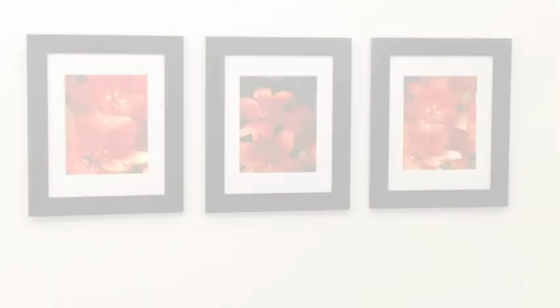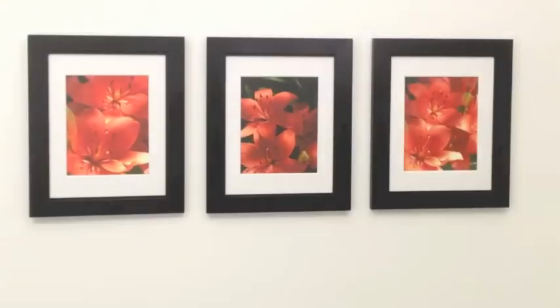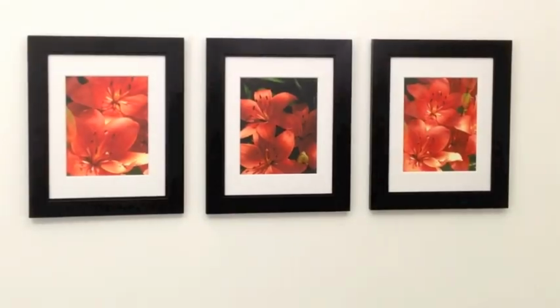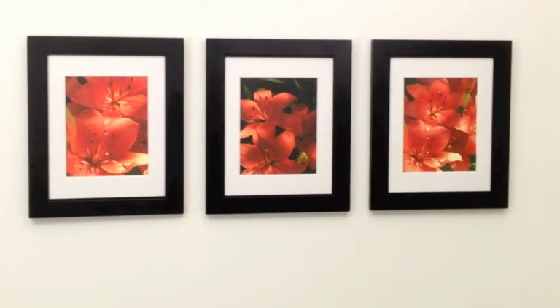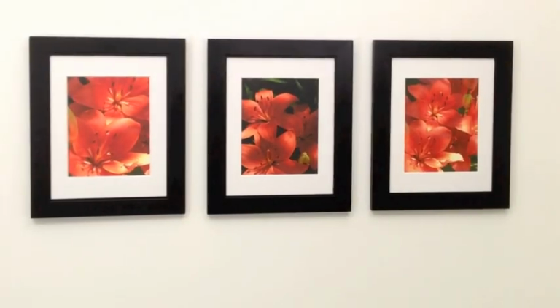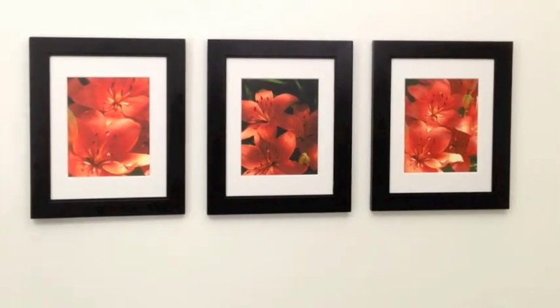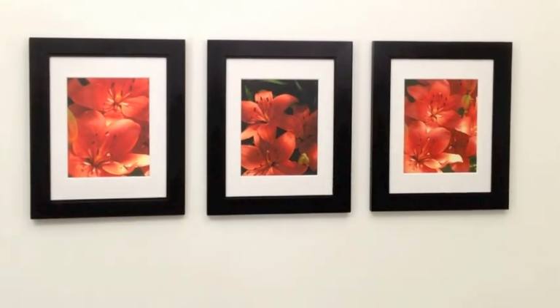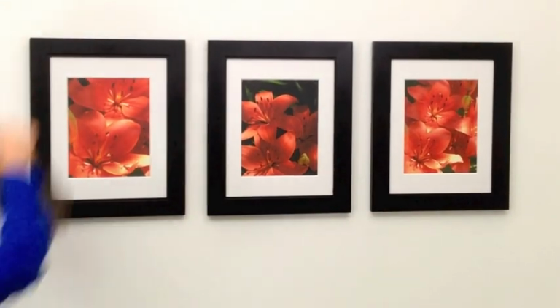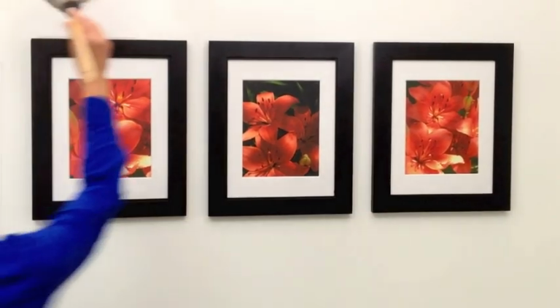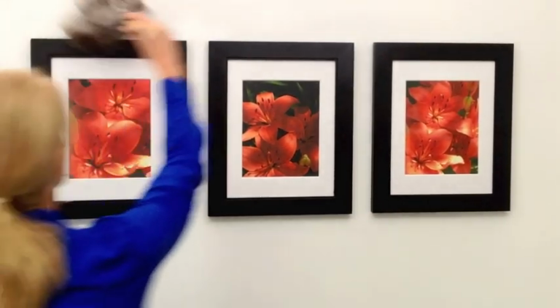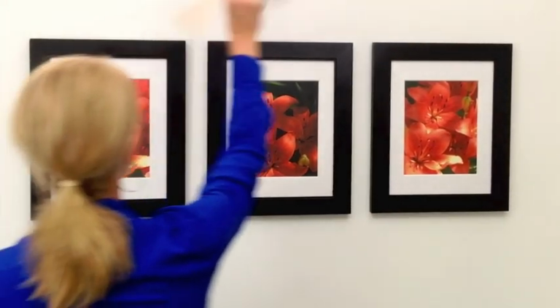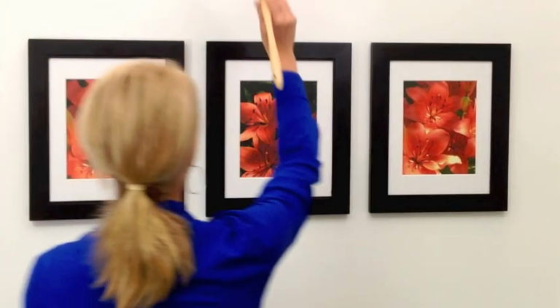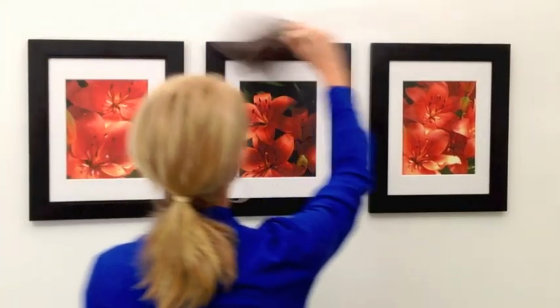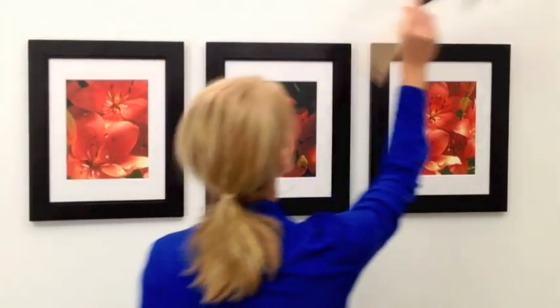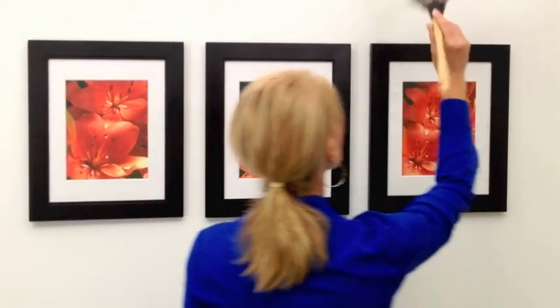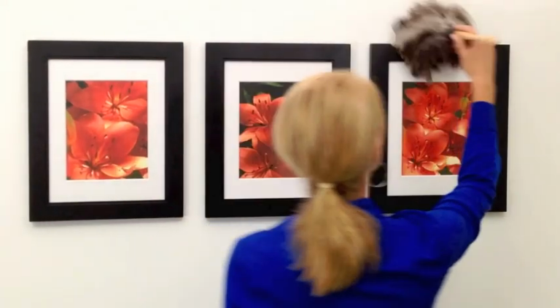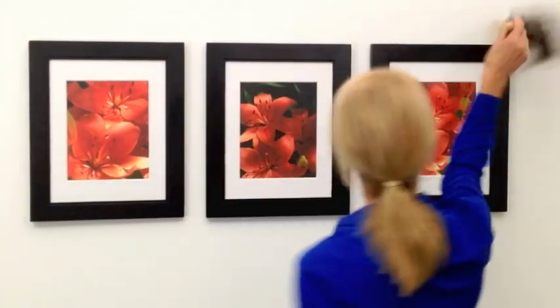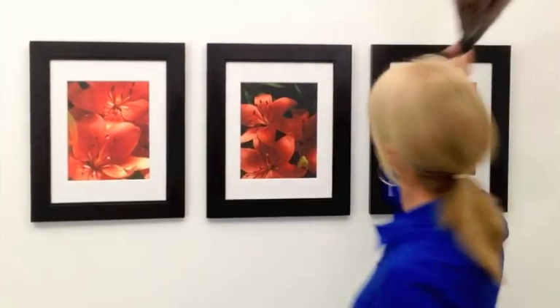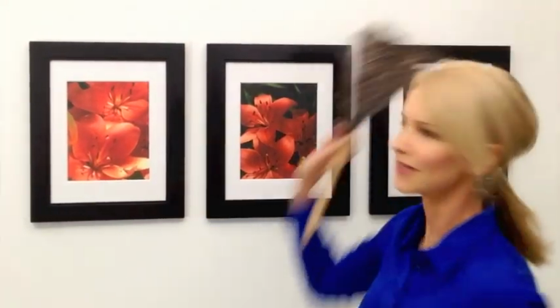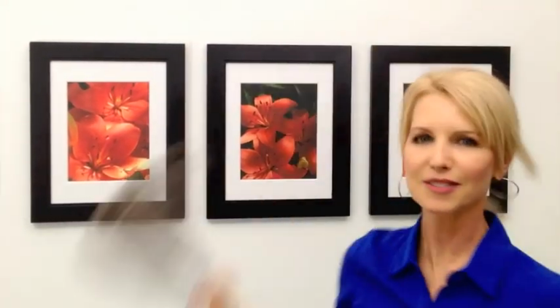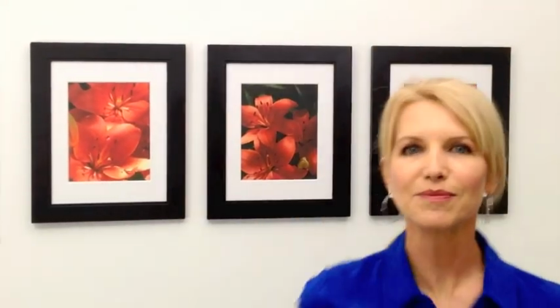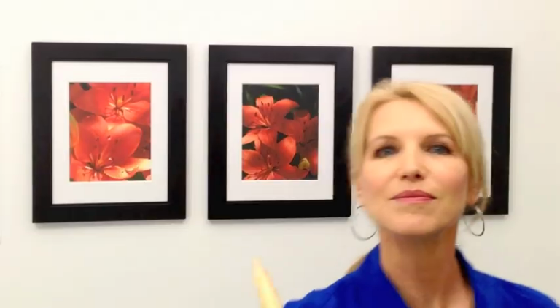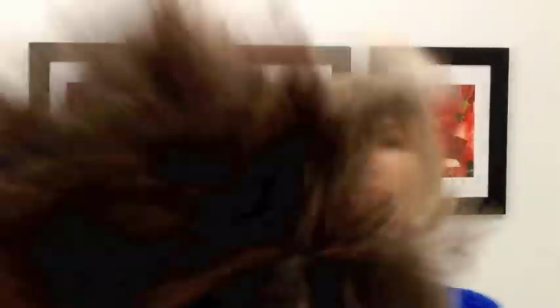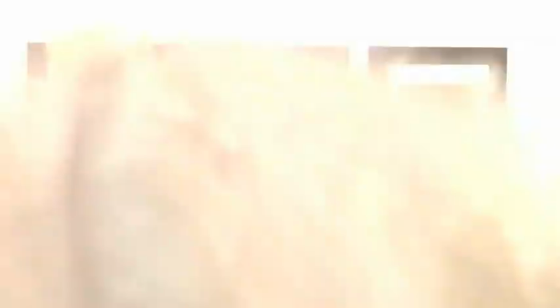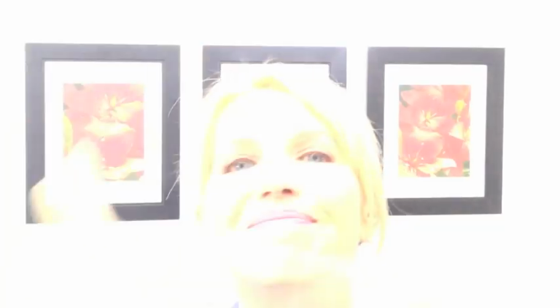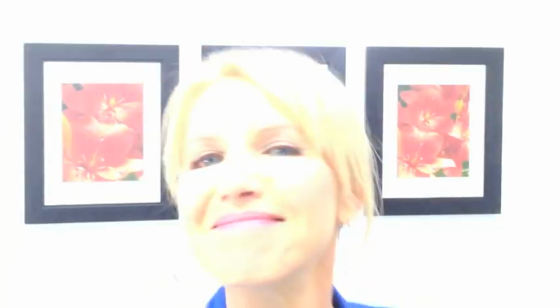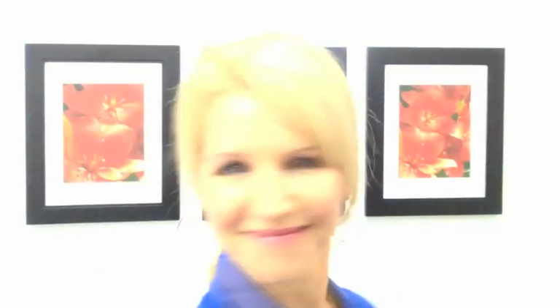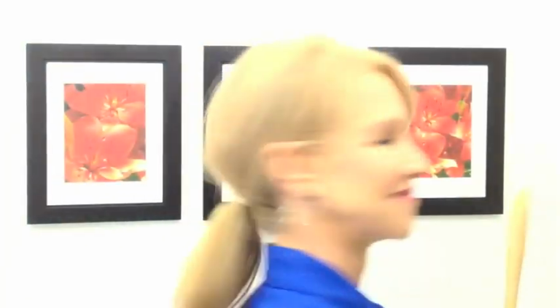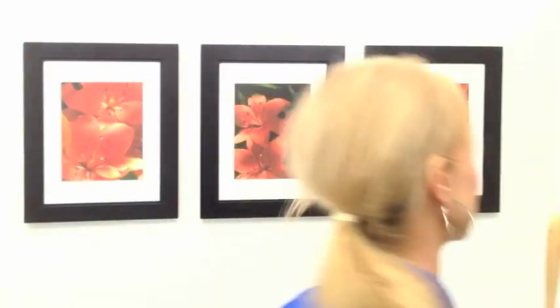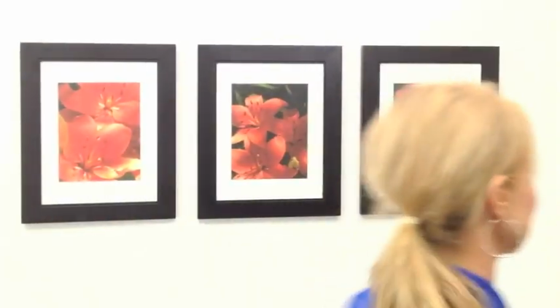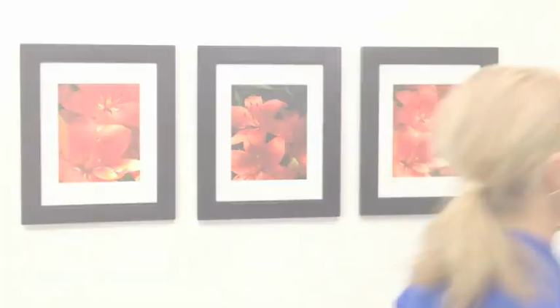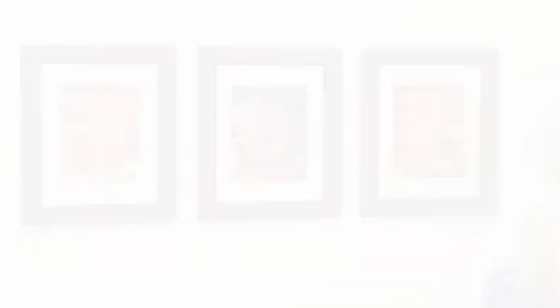Voila! Now nothing will move your pictures — not even dusting, slamming doors, or energetic kids.